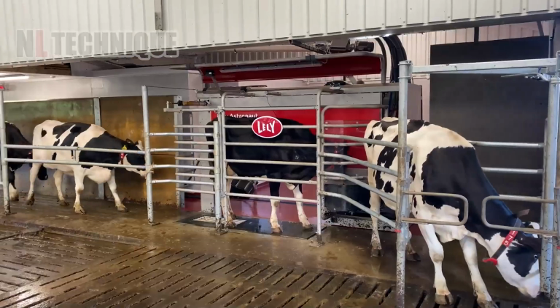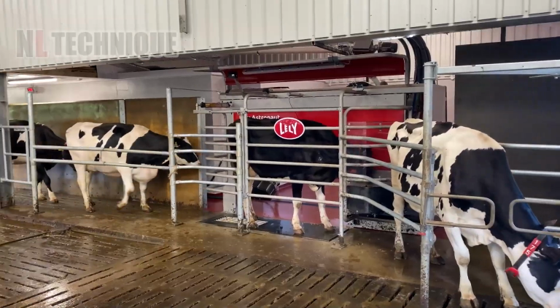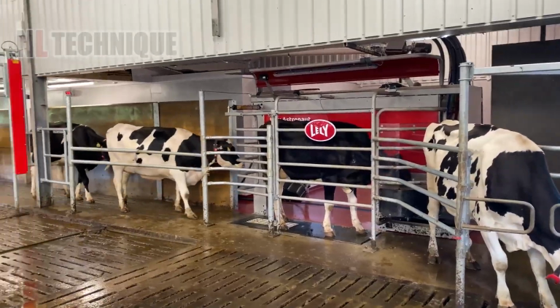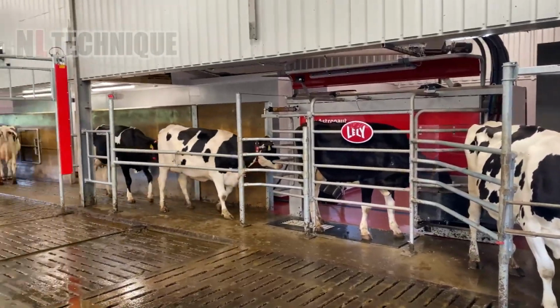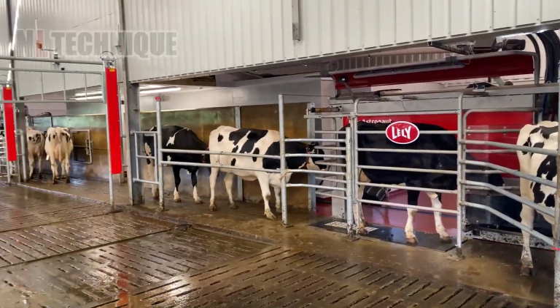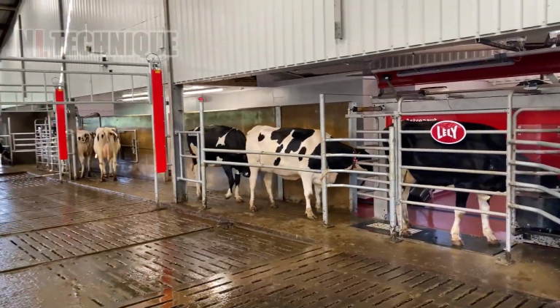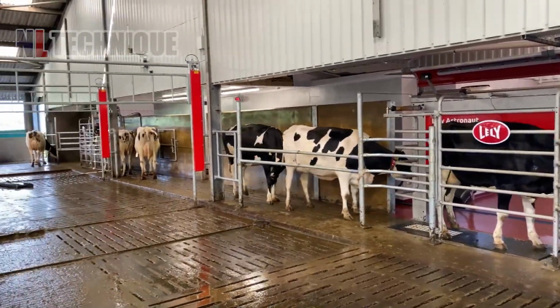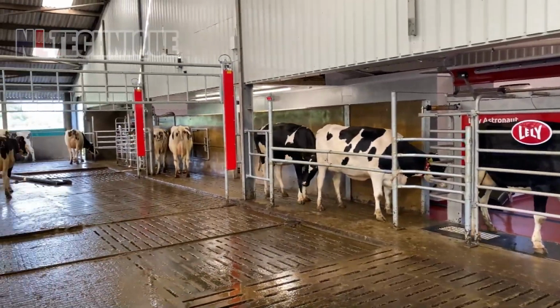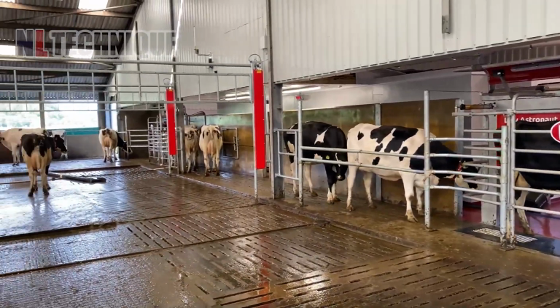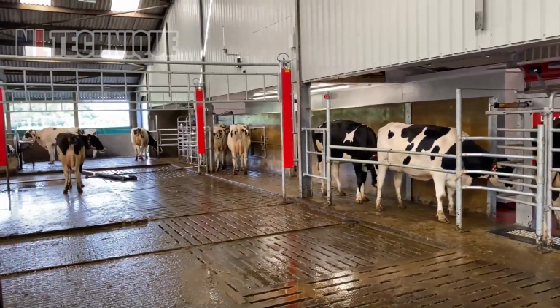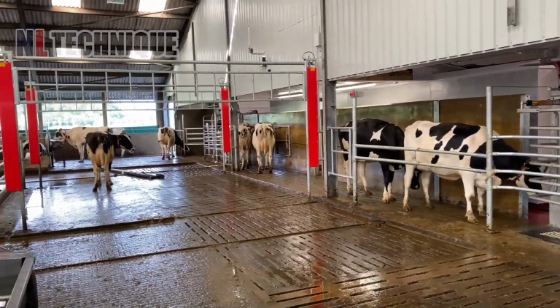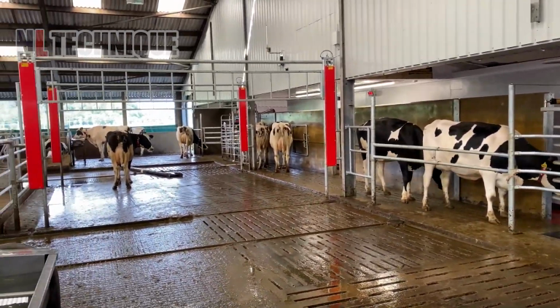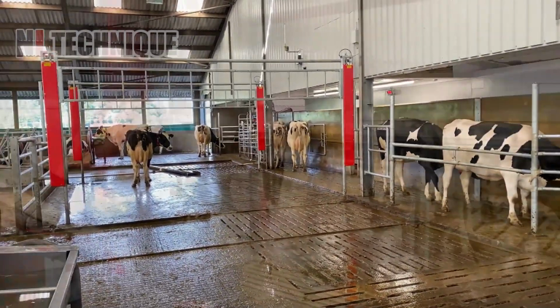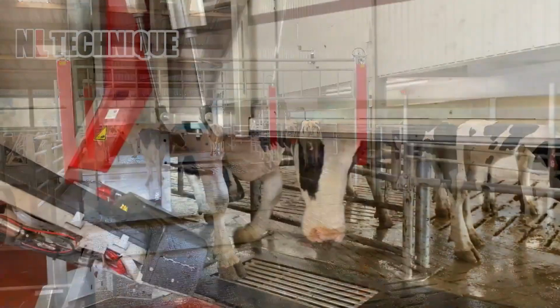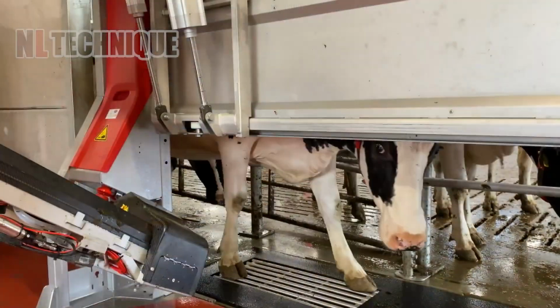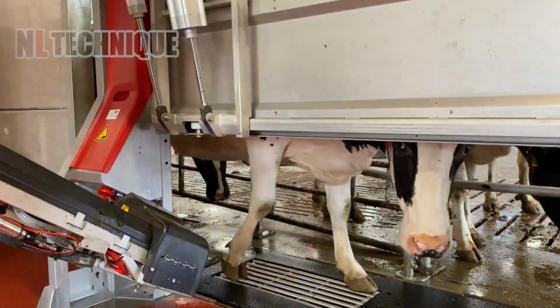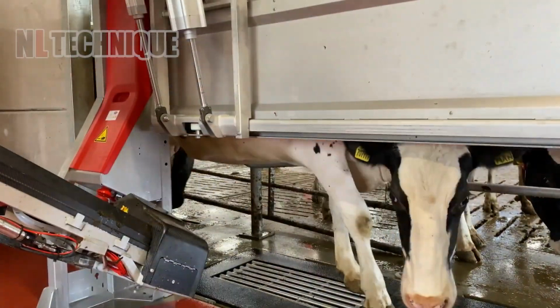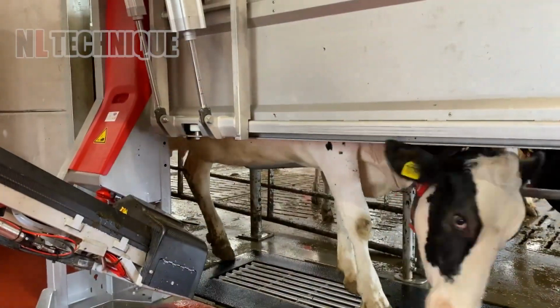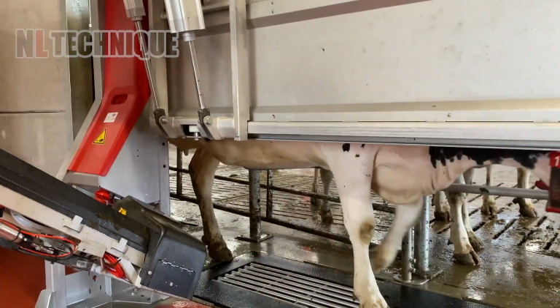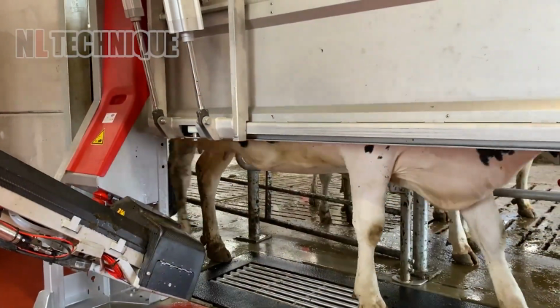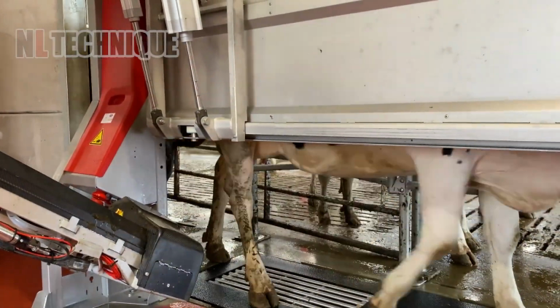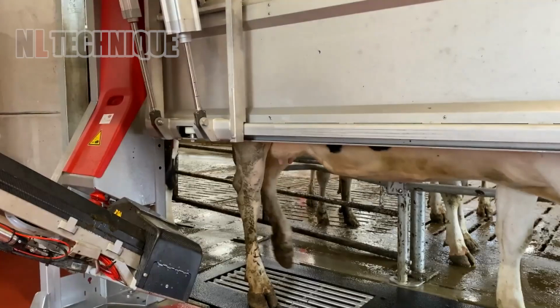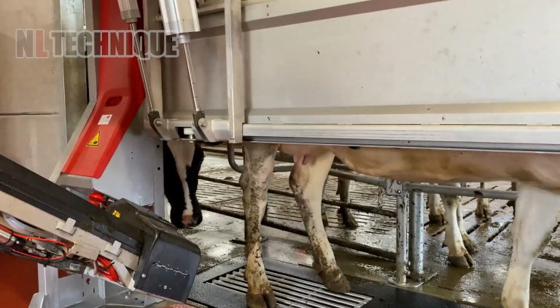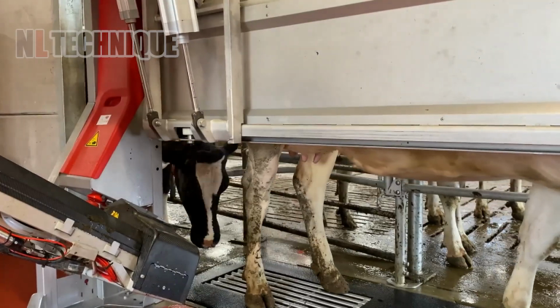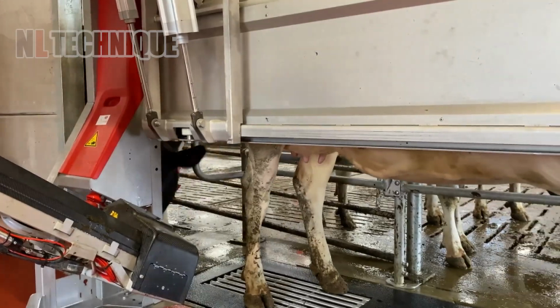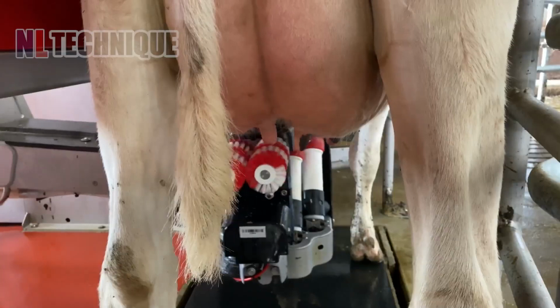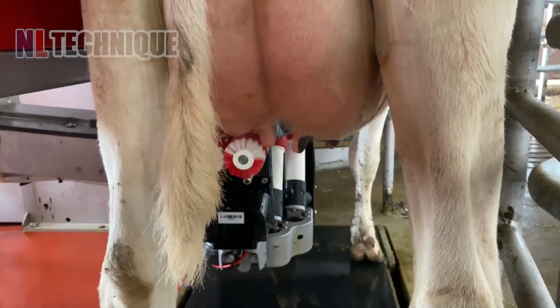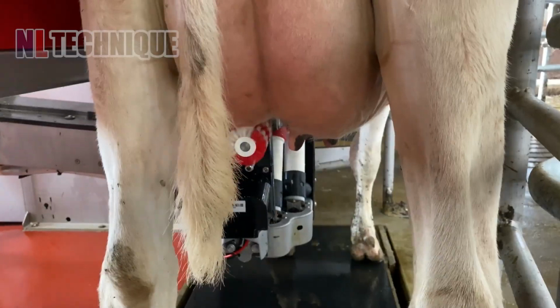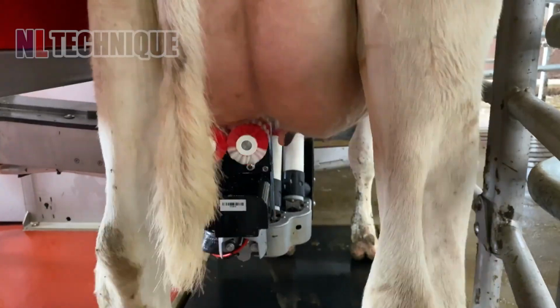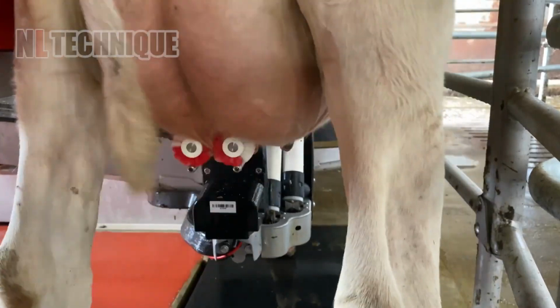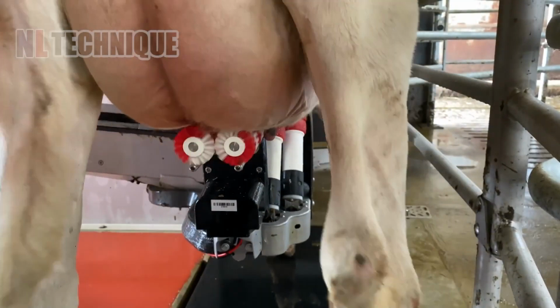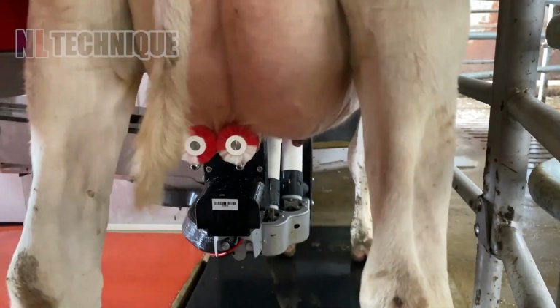Our lovely ladies are given a good clean for their teats before their machine sucks all the milk out of them.